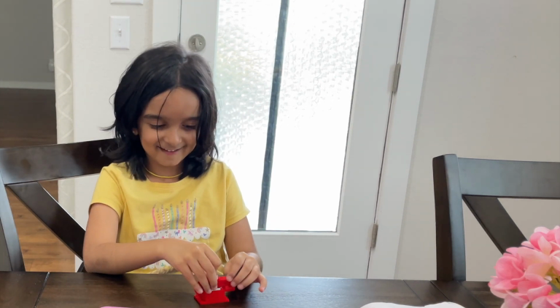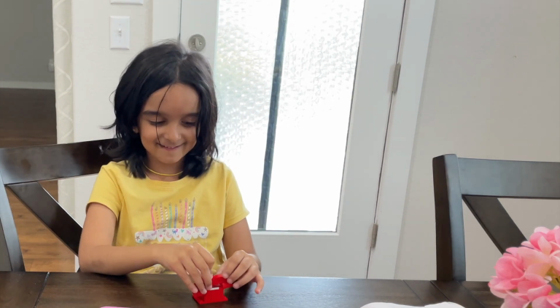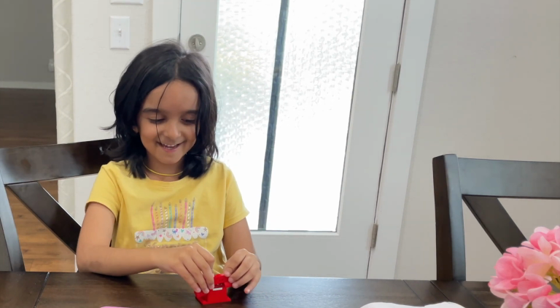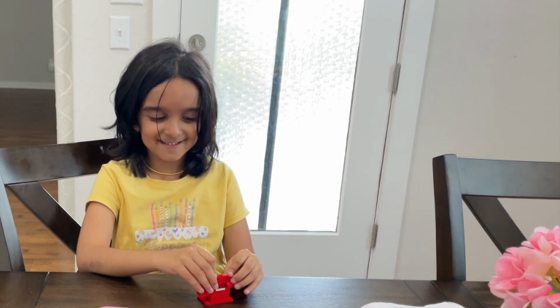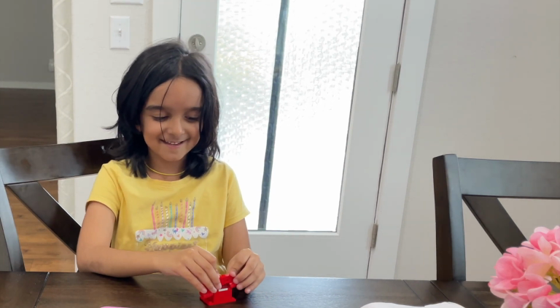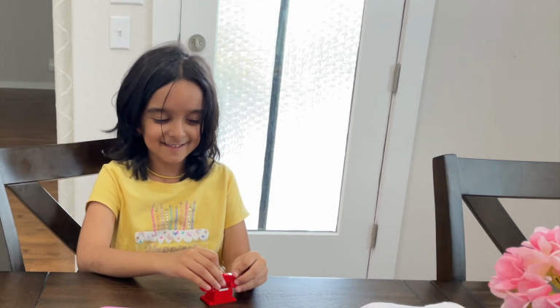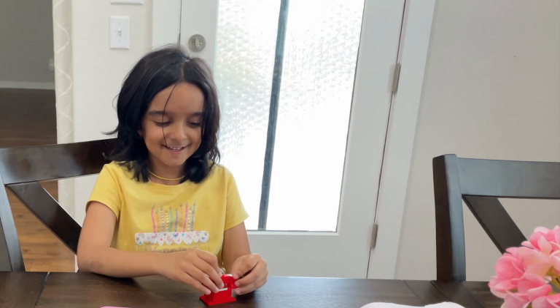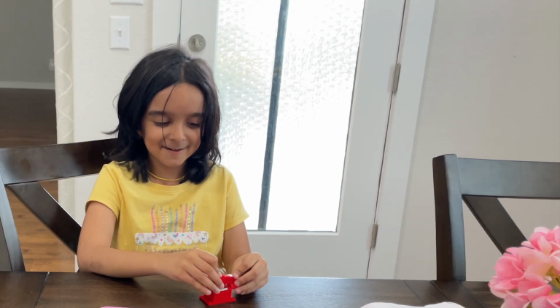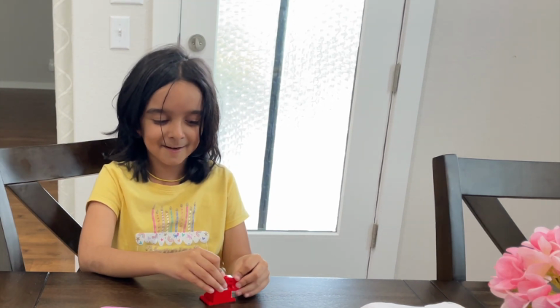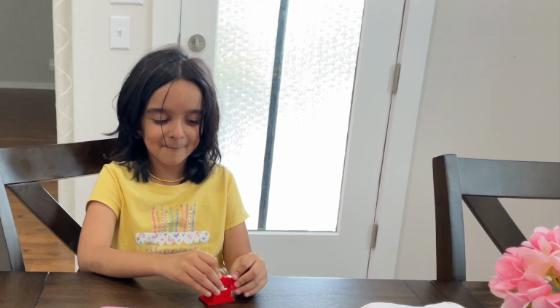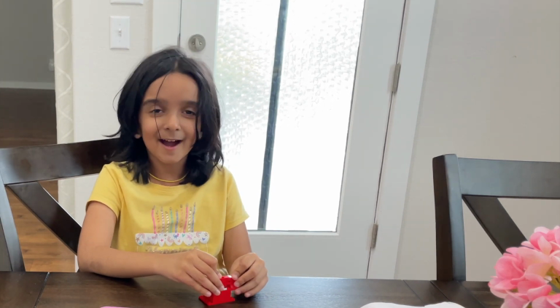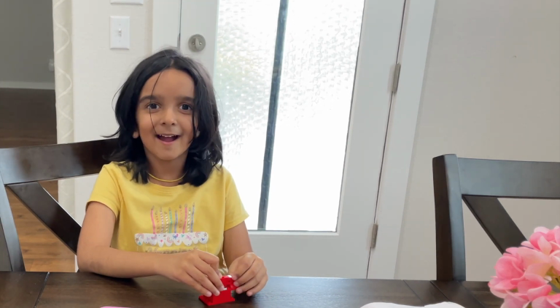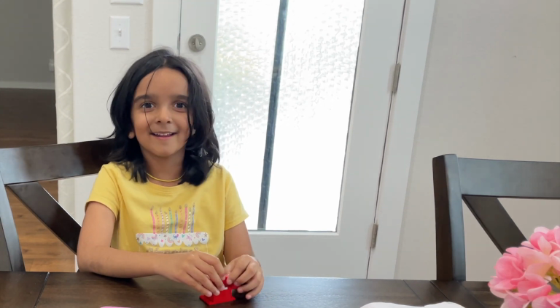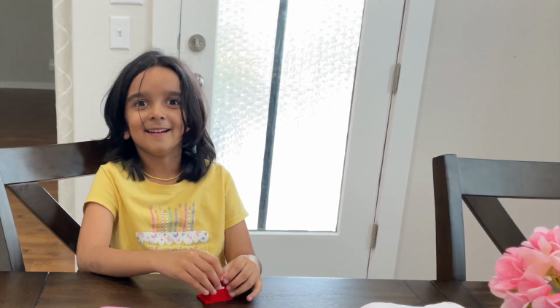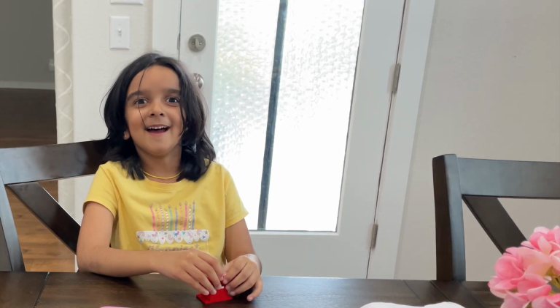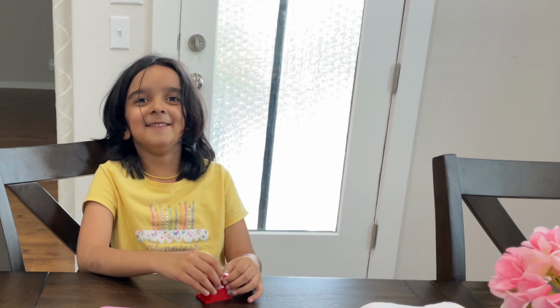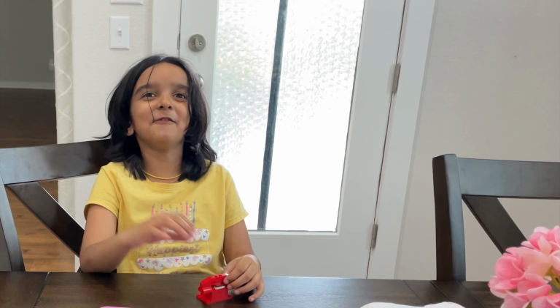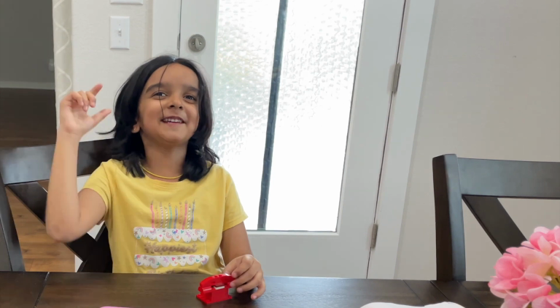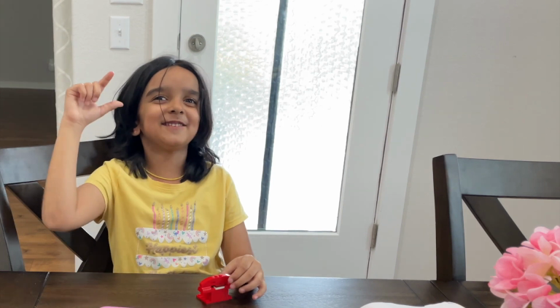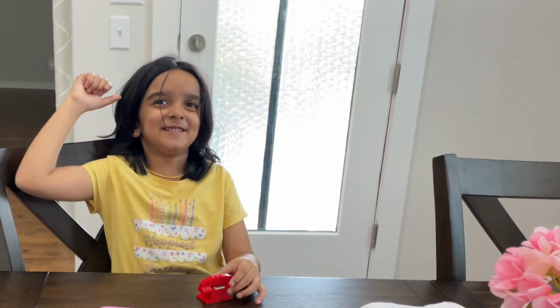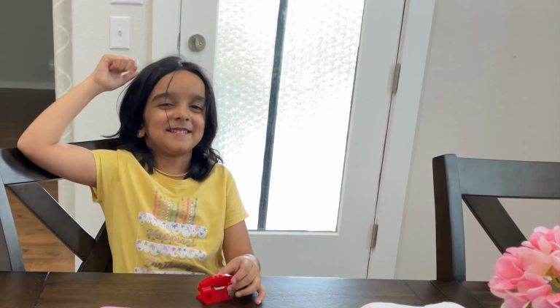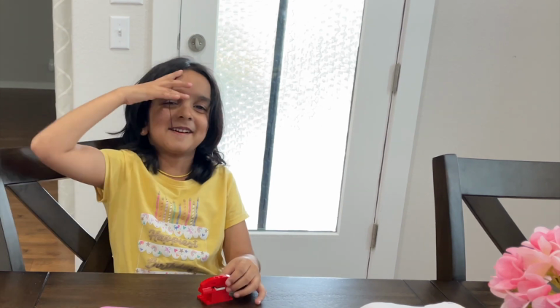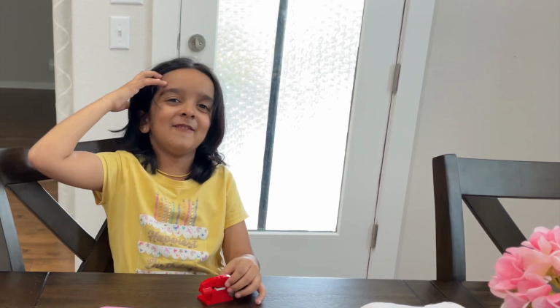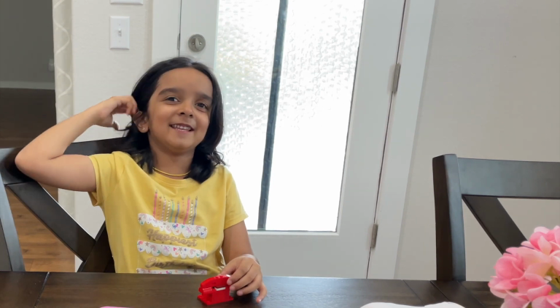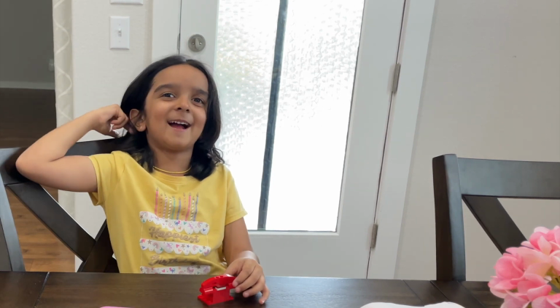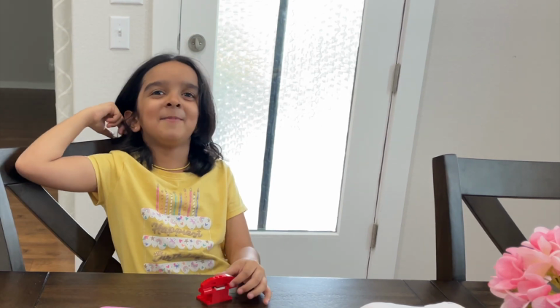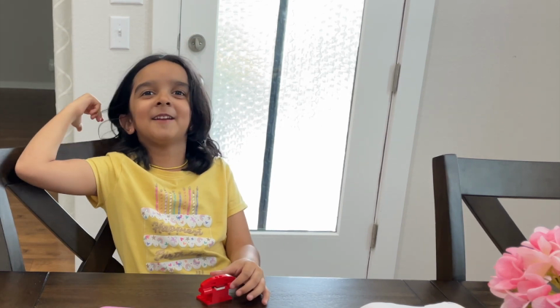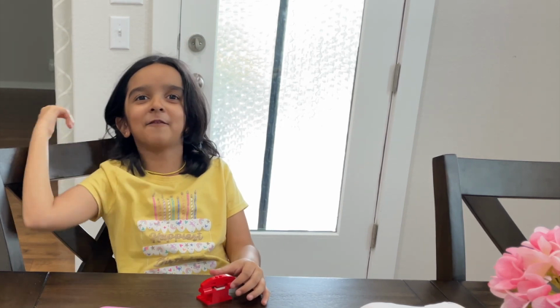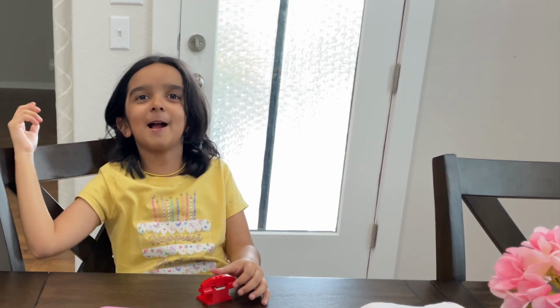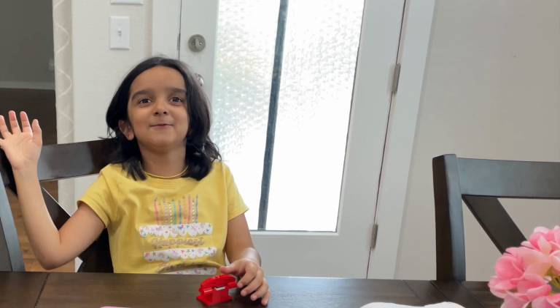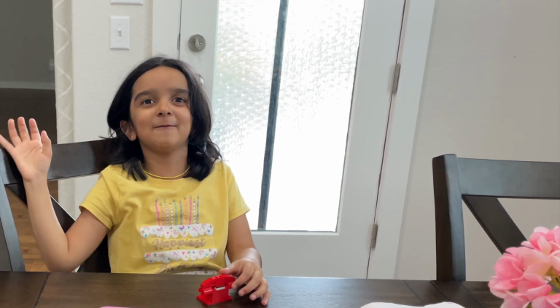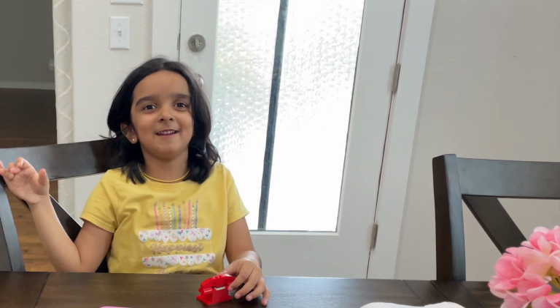Okay, see you later. Bye! And don't forget to subscribe and hit the like button on Rhymes With Rhea.